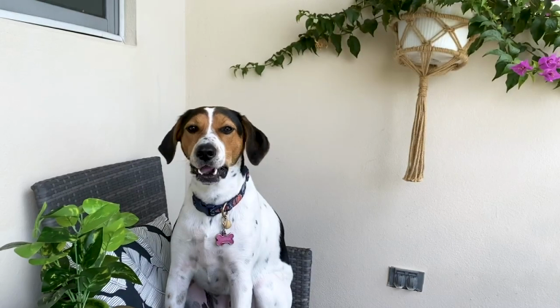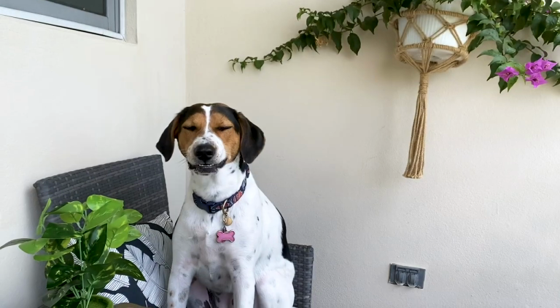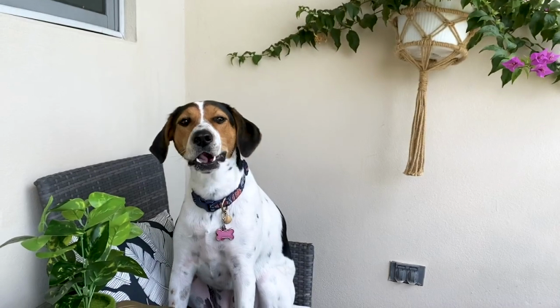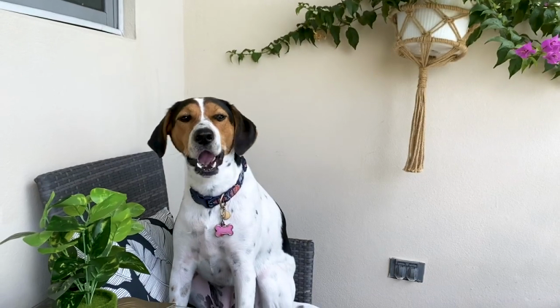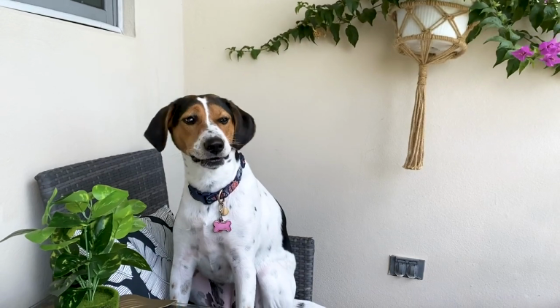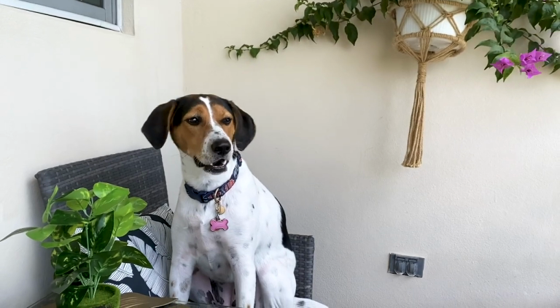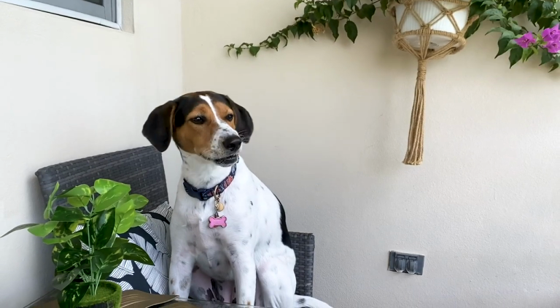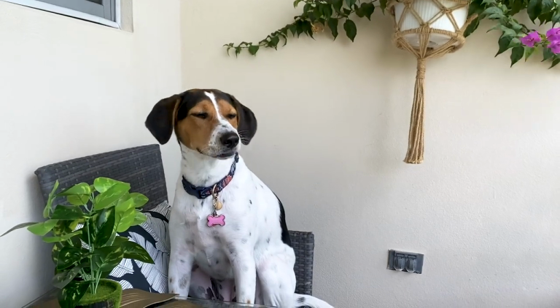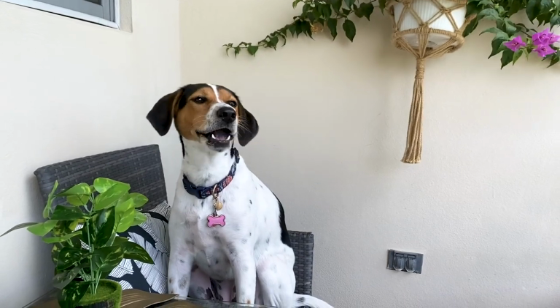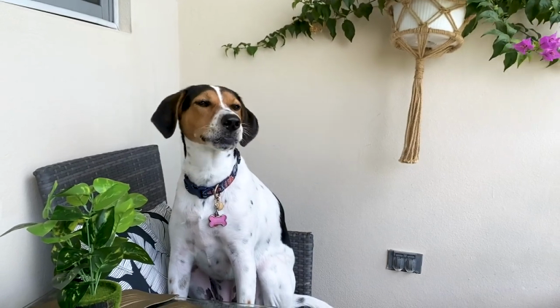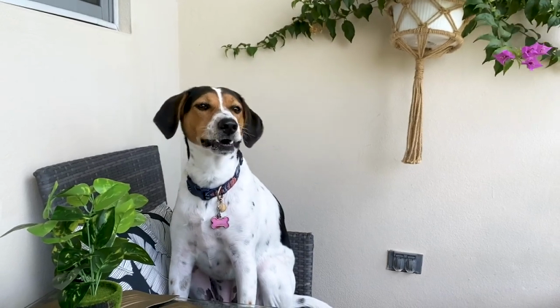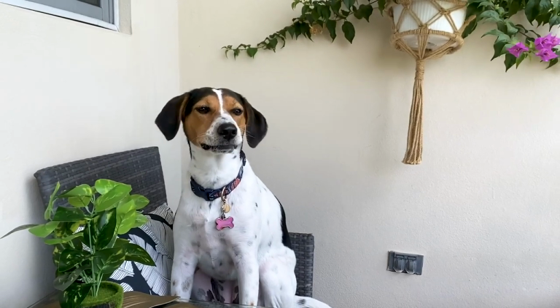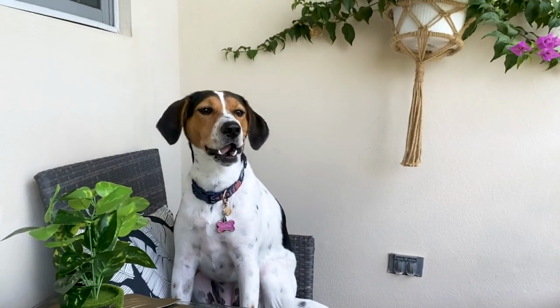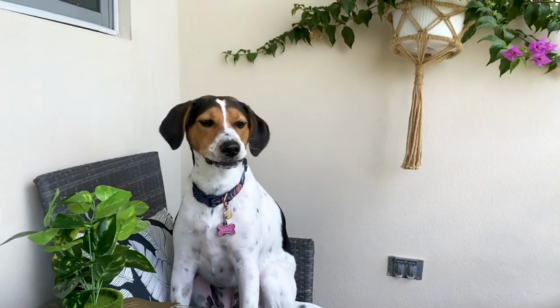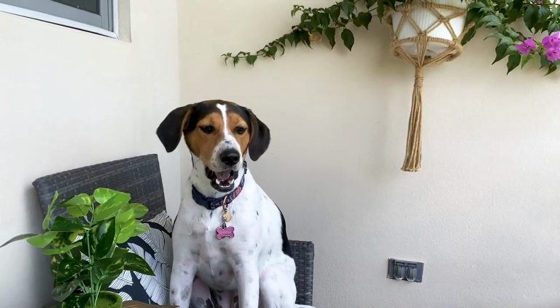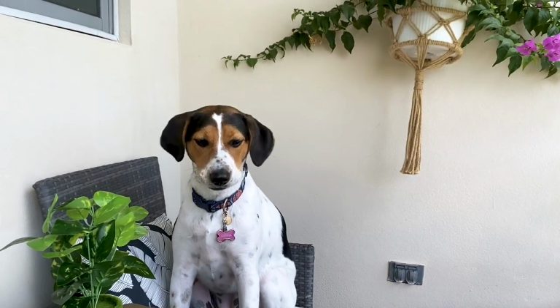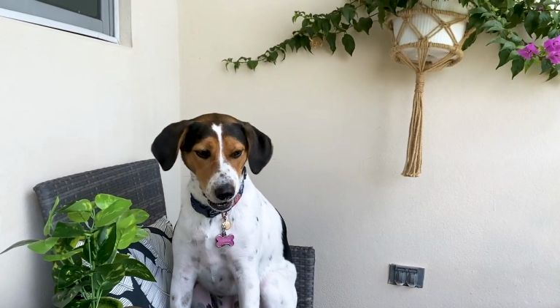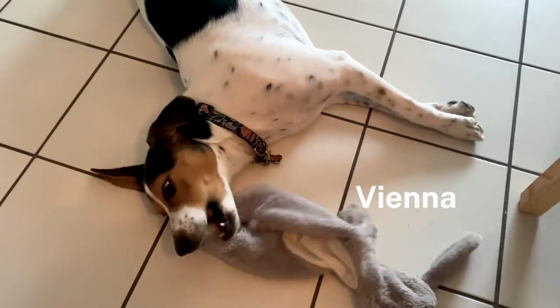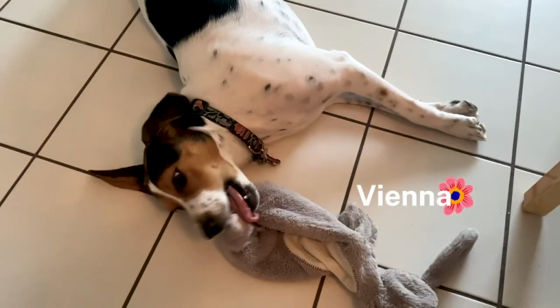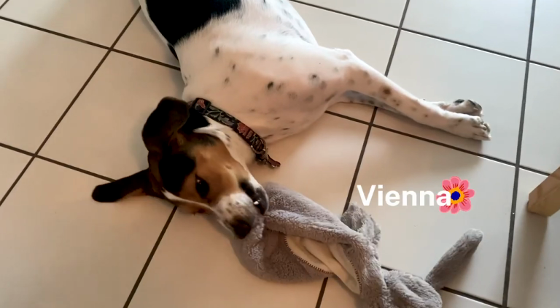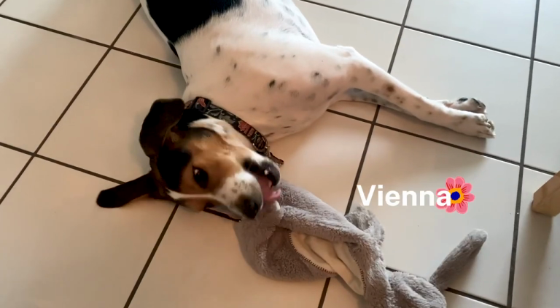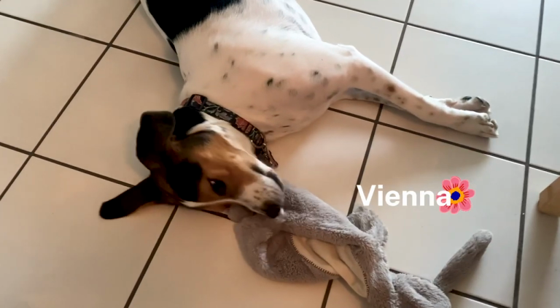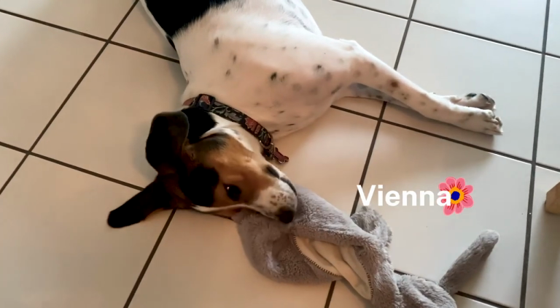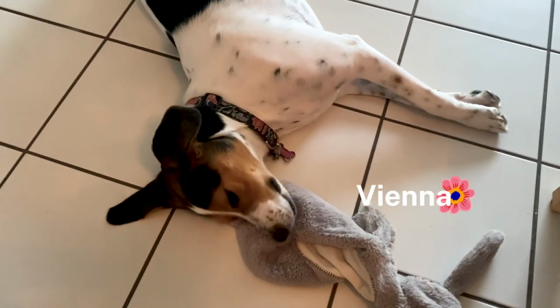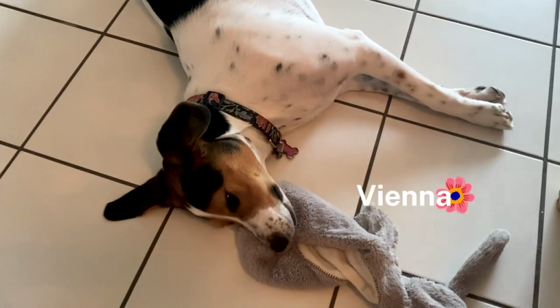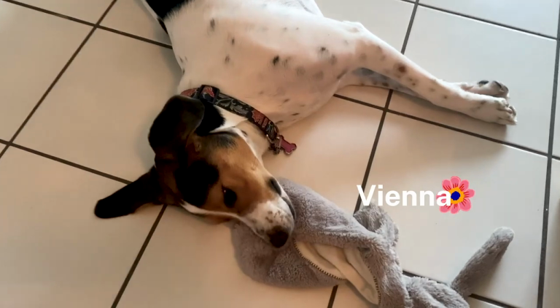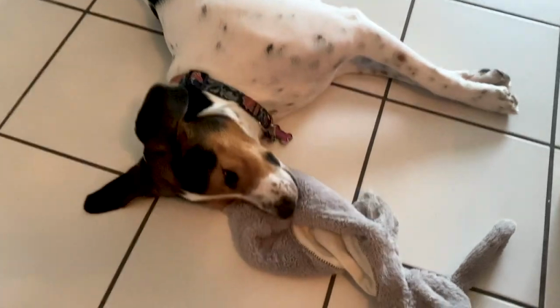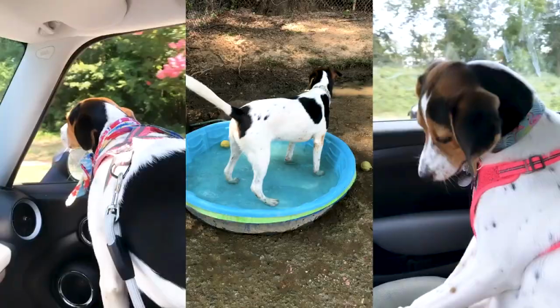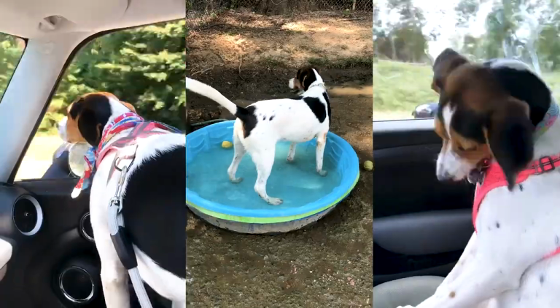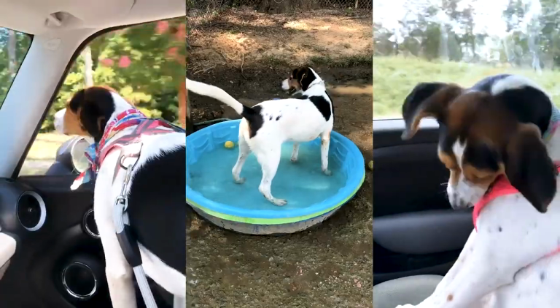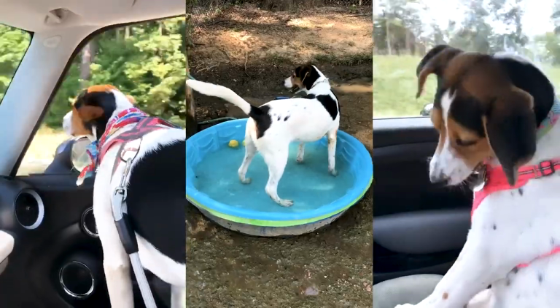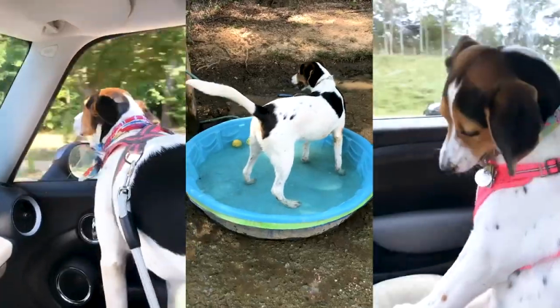Hi! Welcome back to the Reviews.com channel. My name is Vianna and today I'm going to share my work from home routine with you.